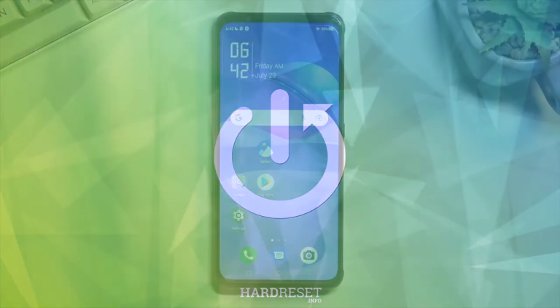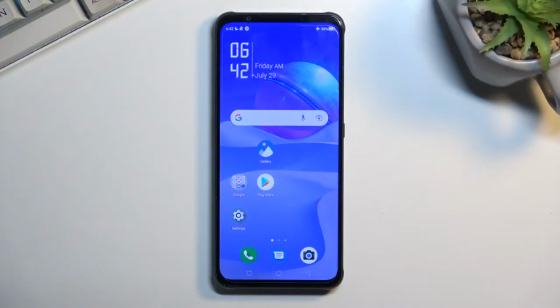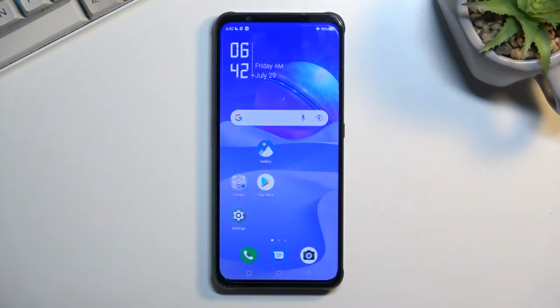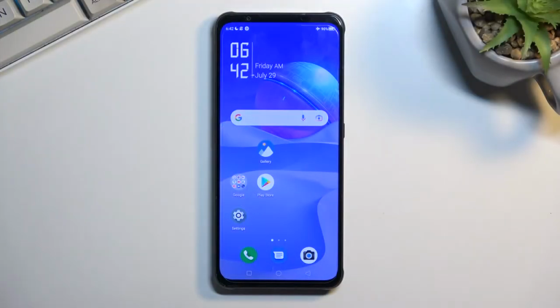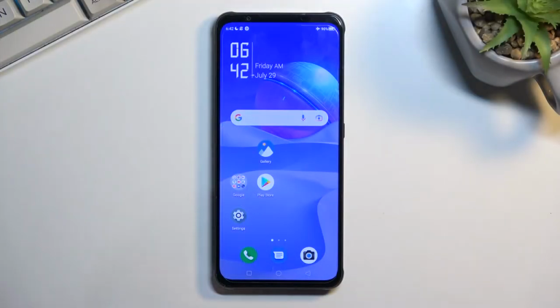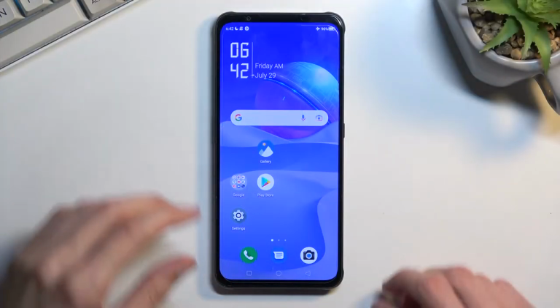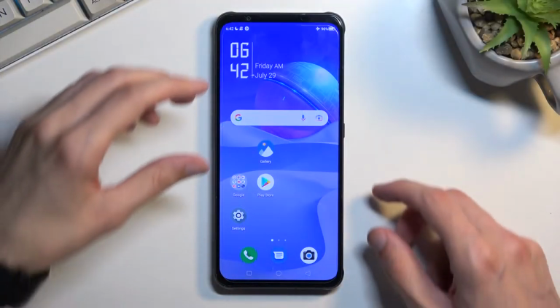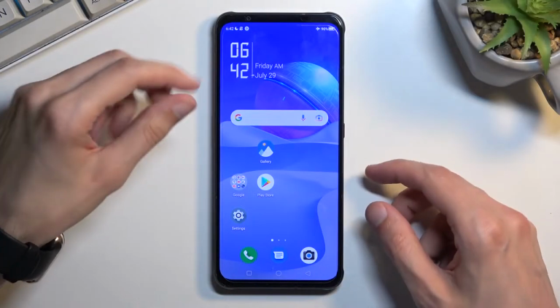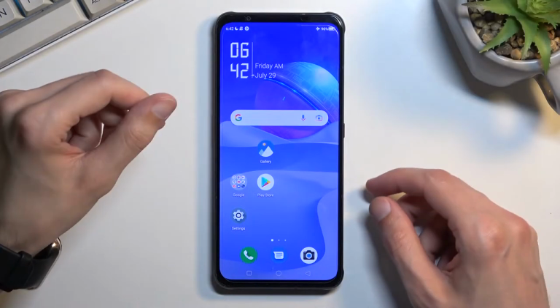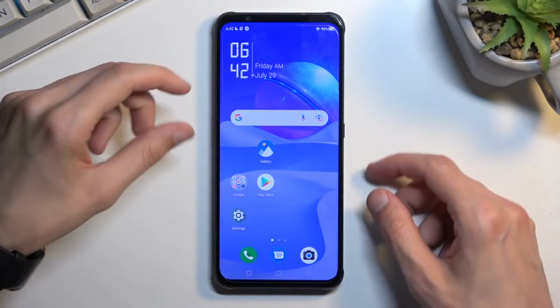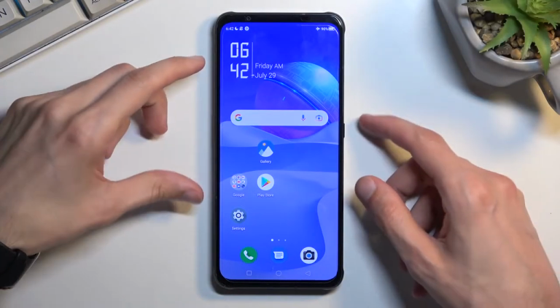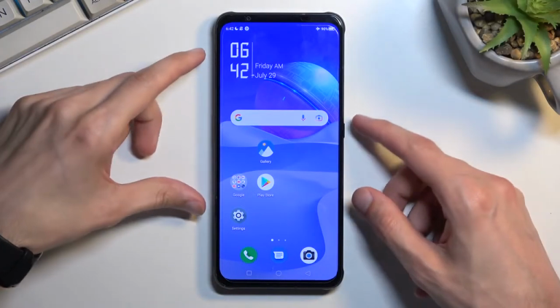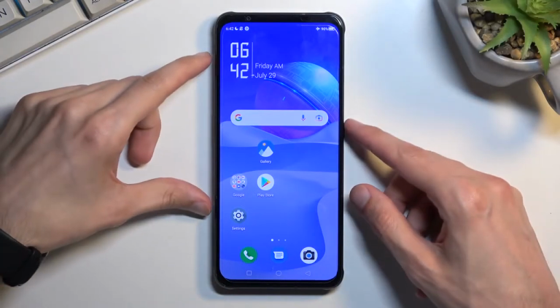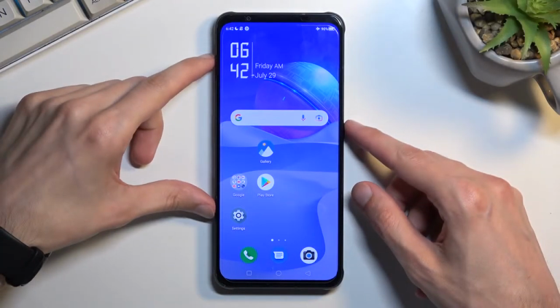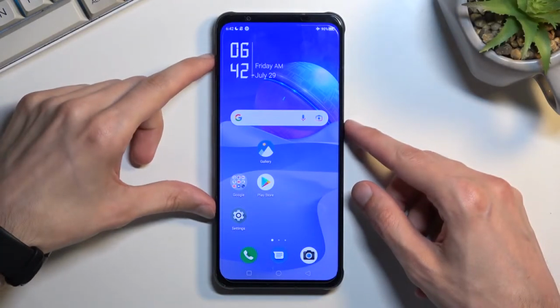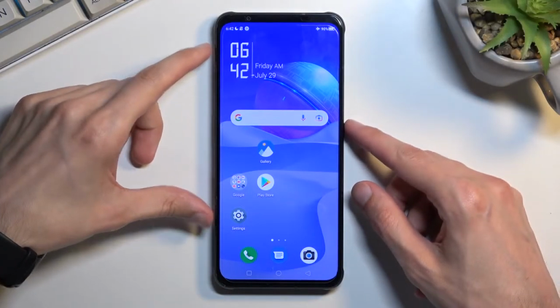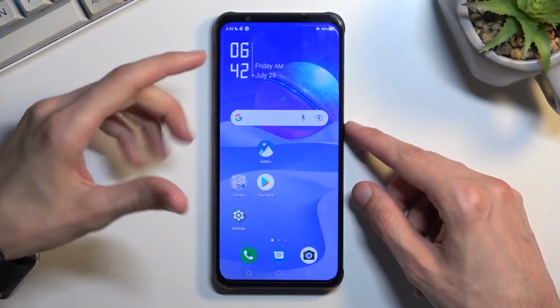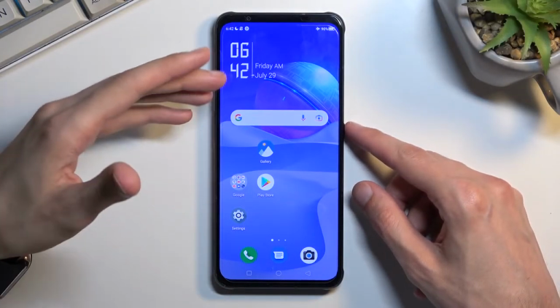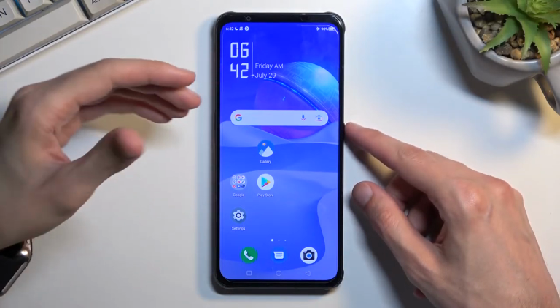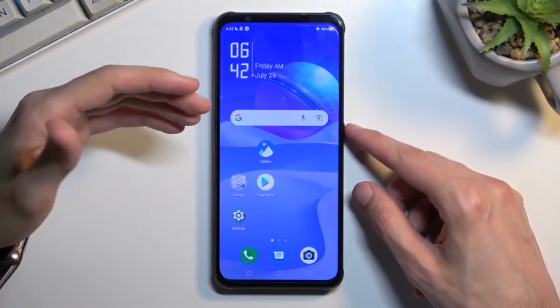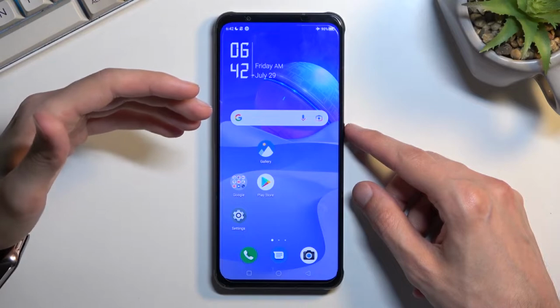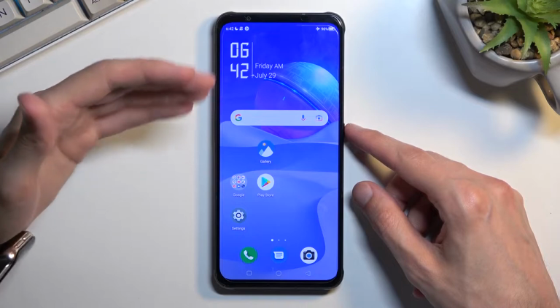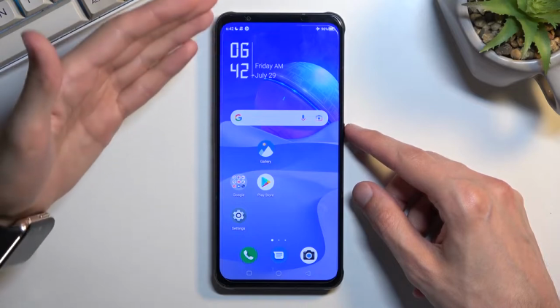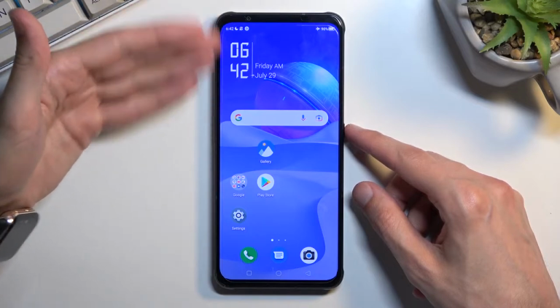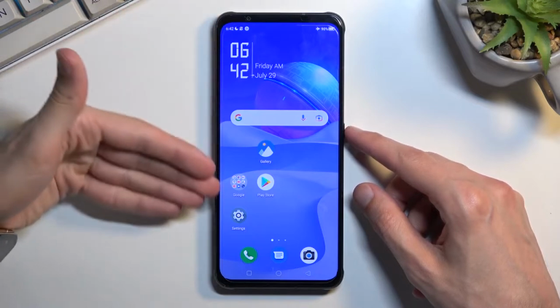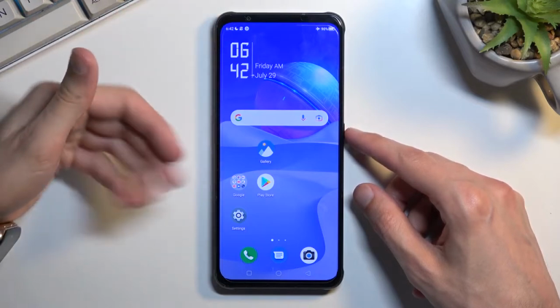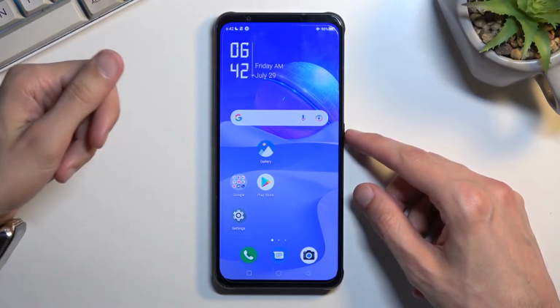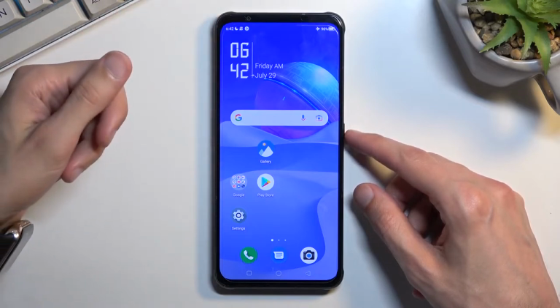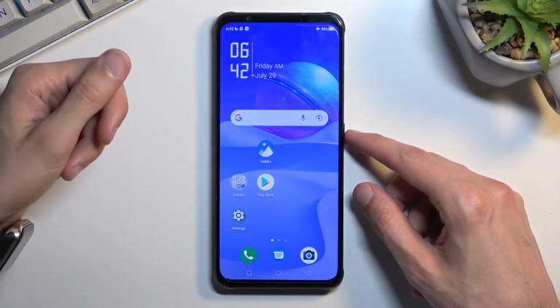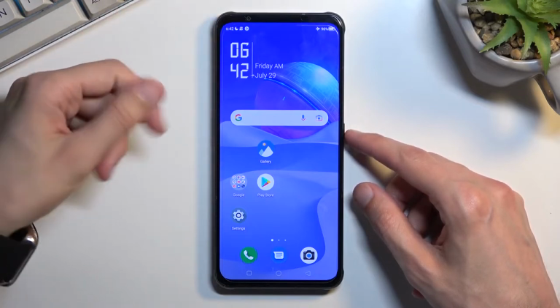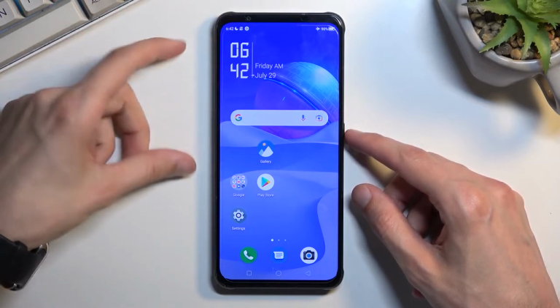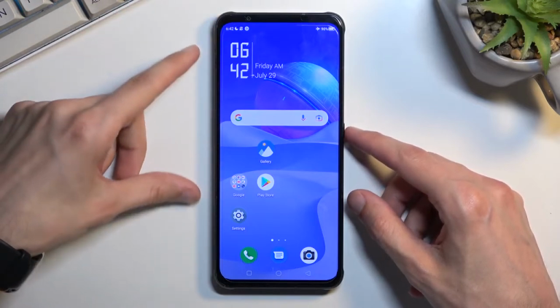To get started, number one, open up content that you wish to capture. I'll be using the home screen as an example for this.